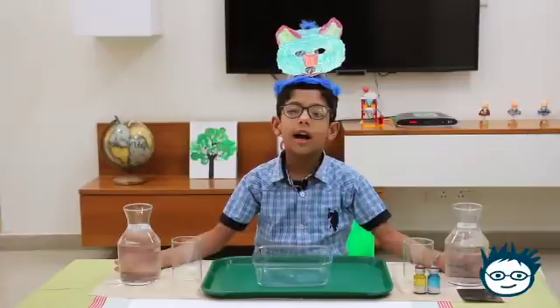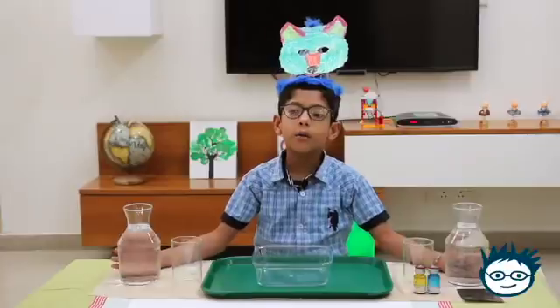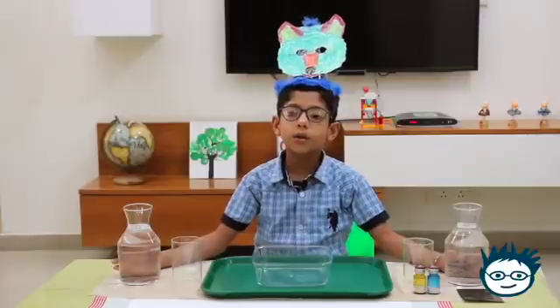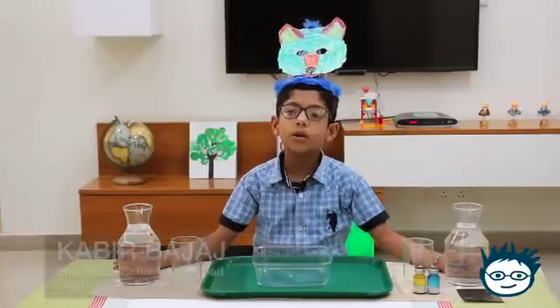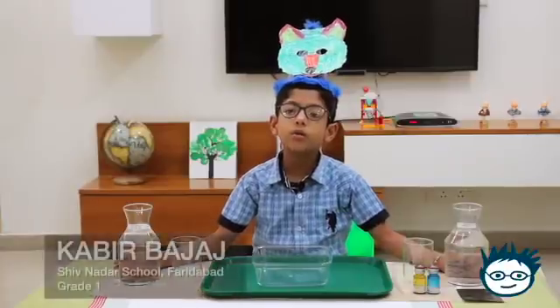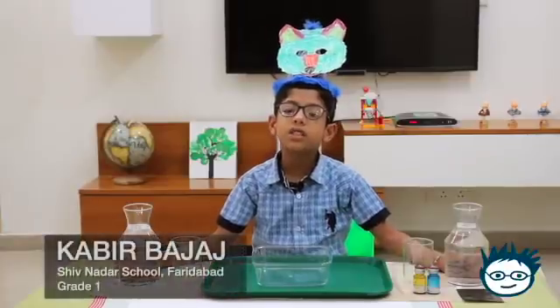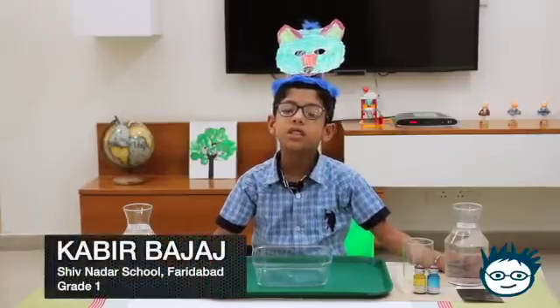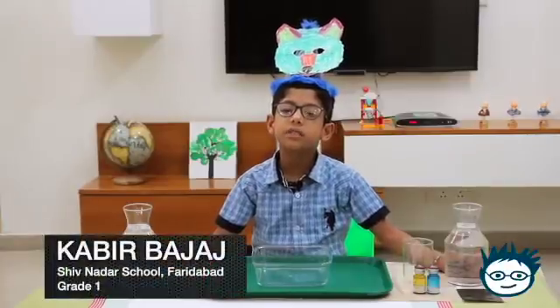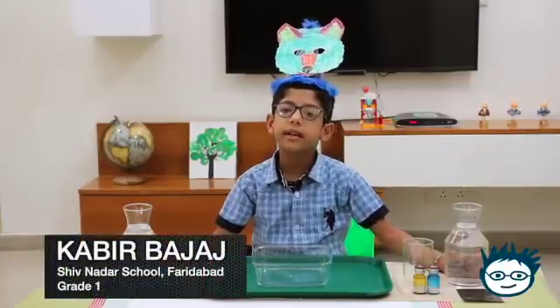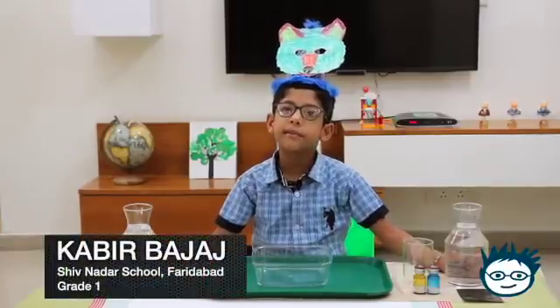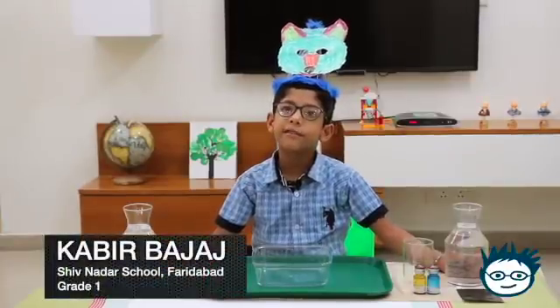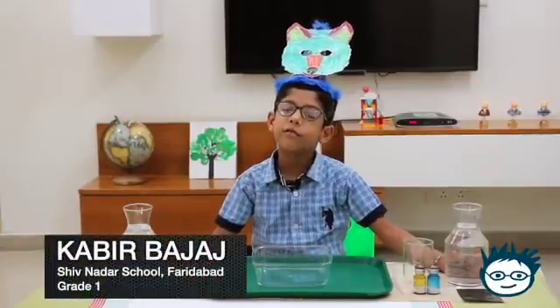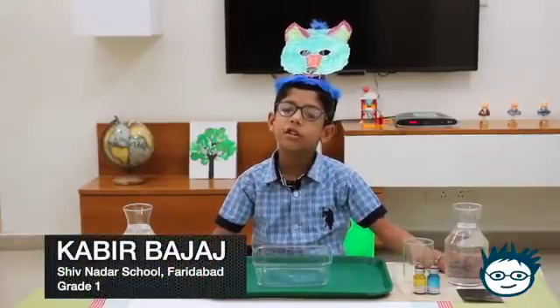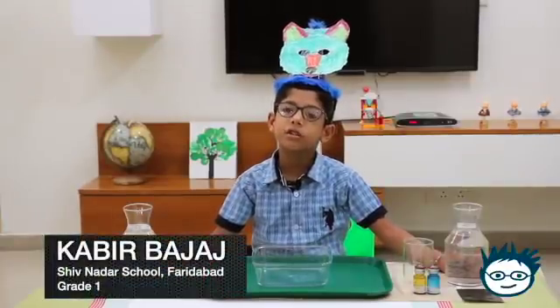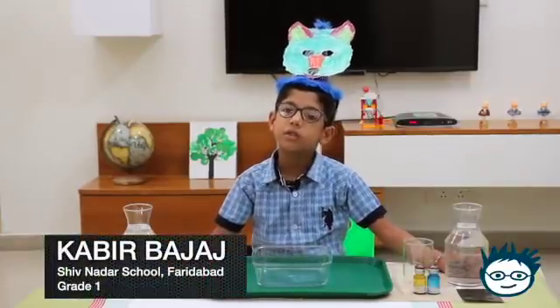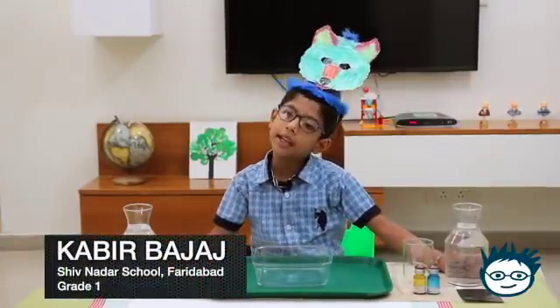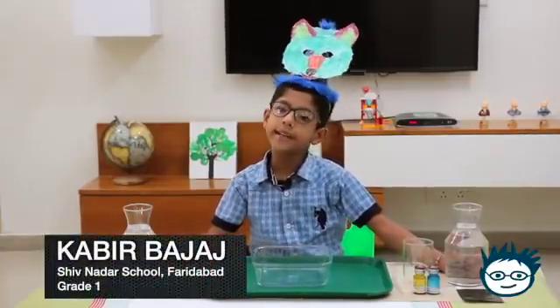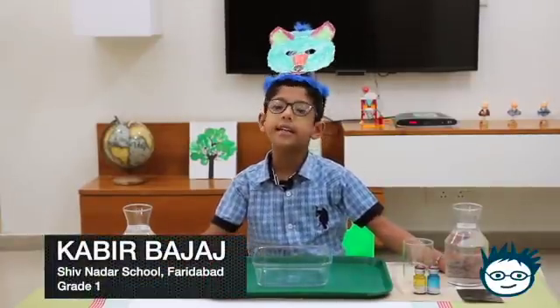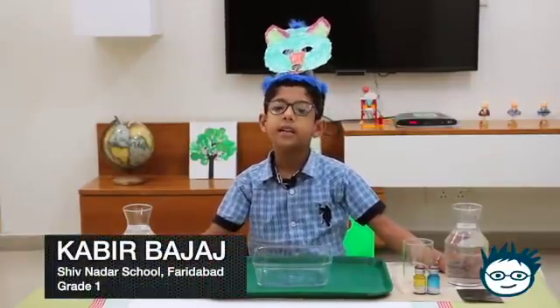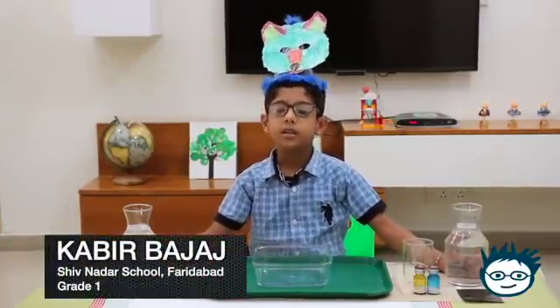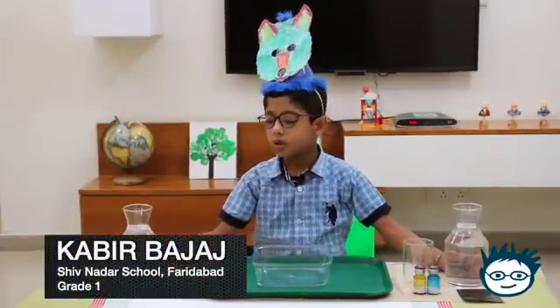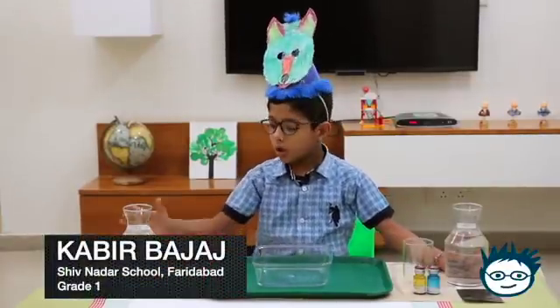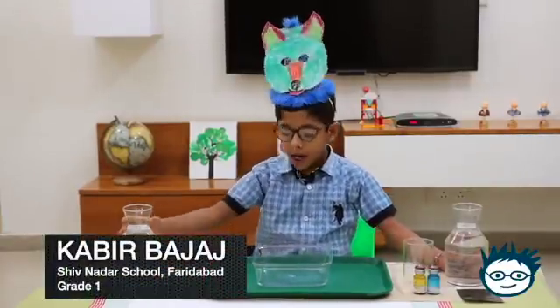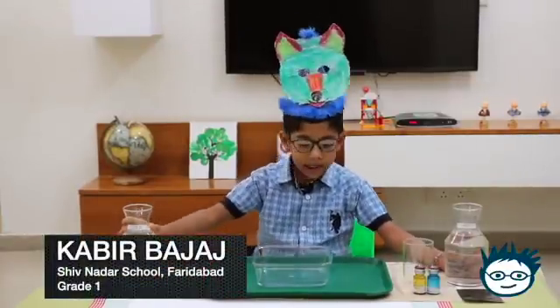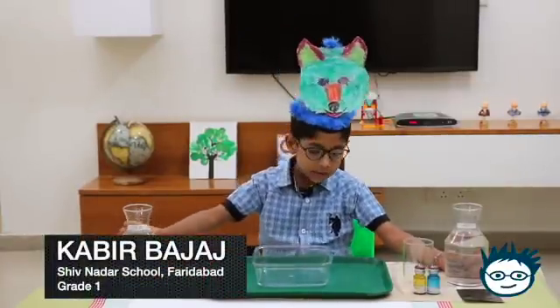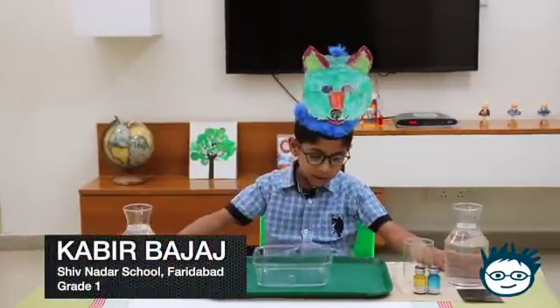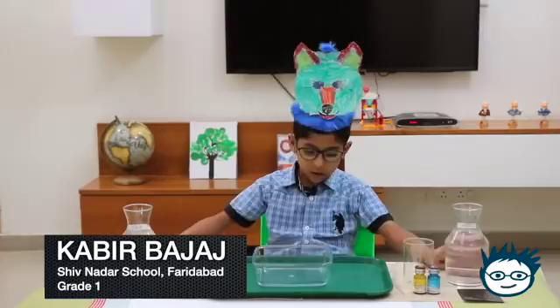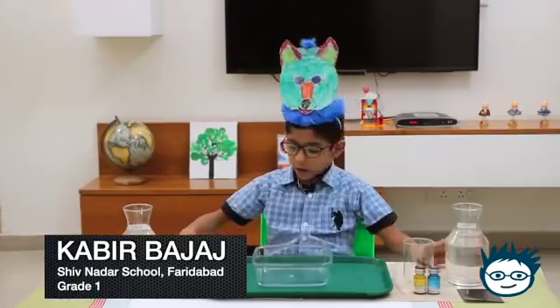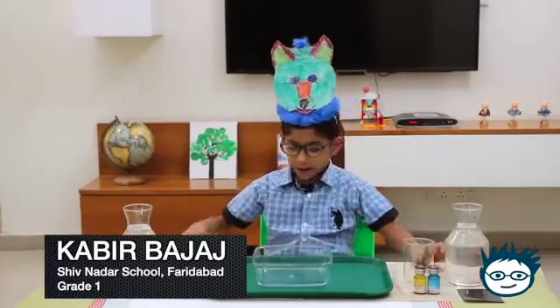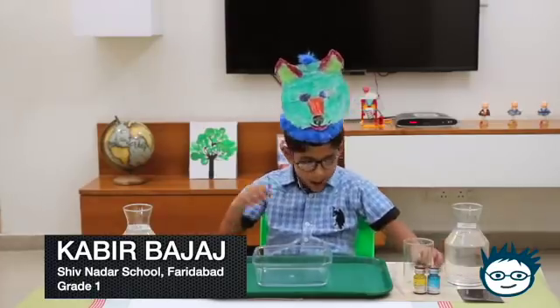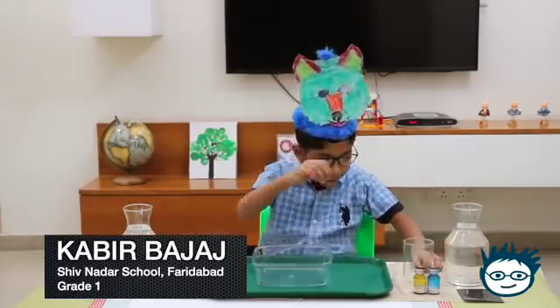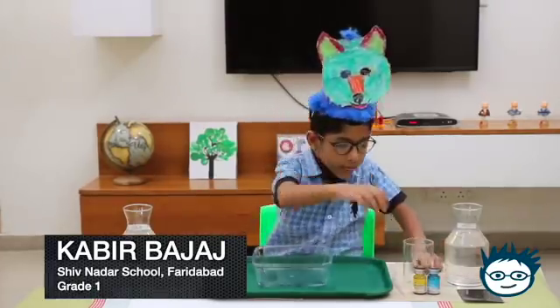I am going to do this experiment with water today. I will explain what I have.